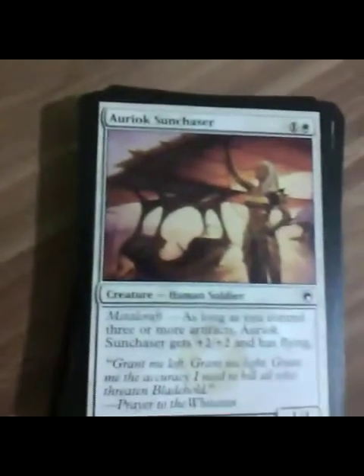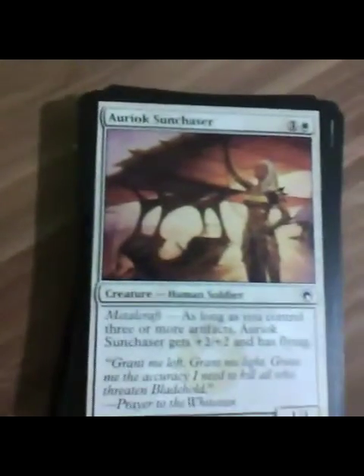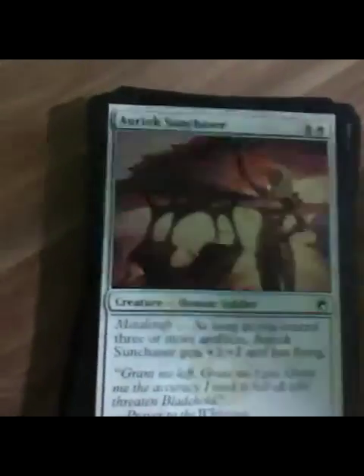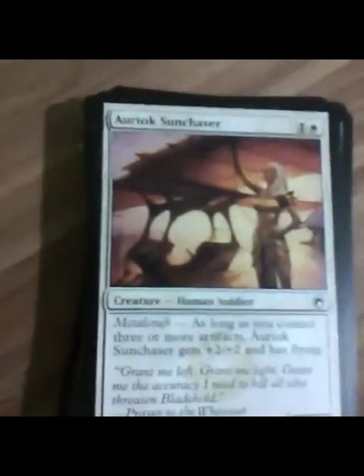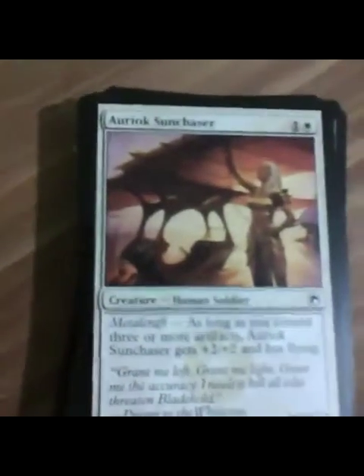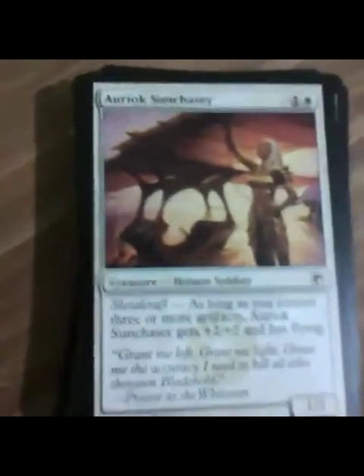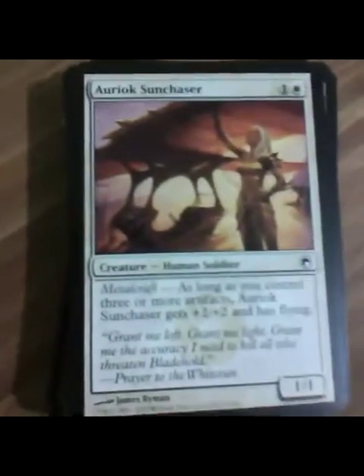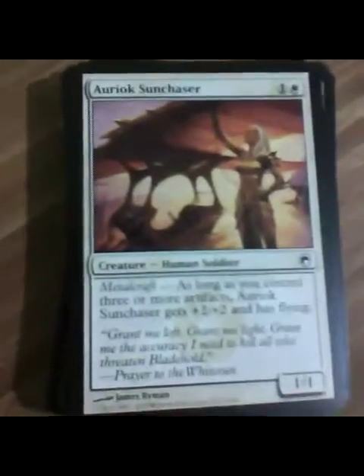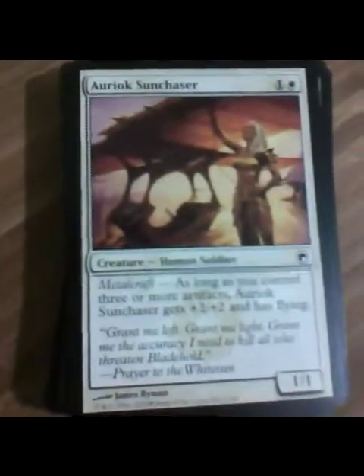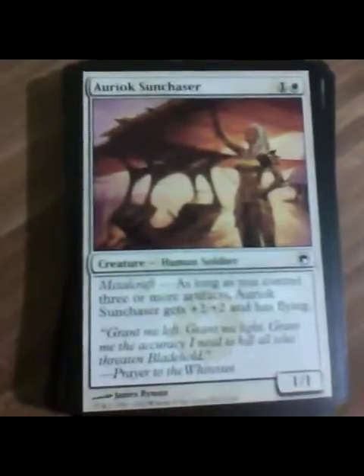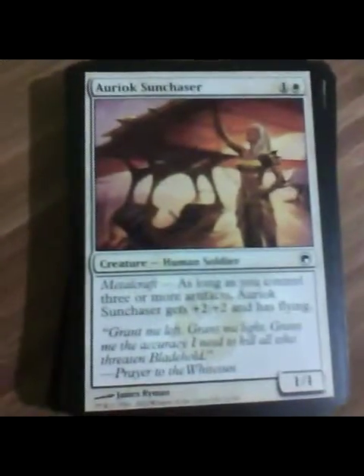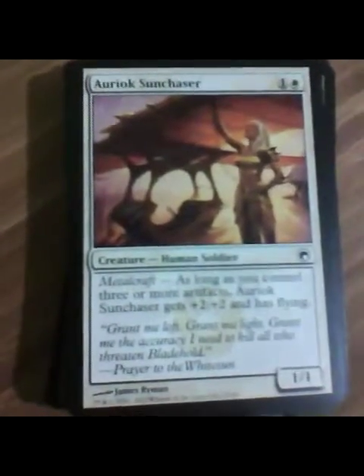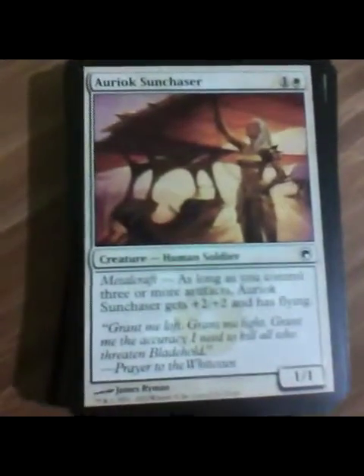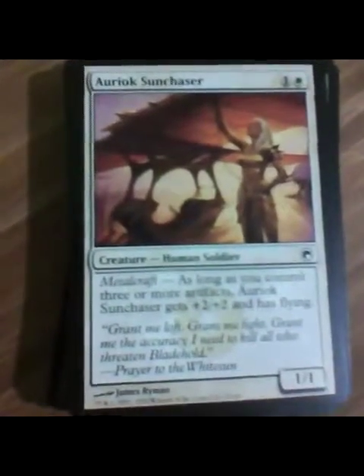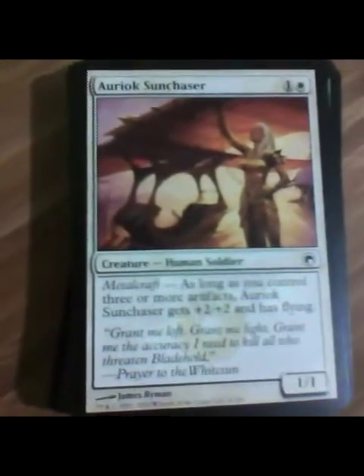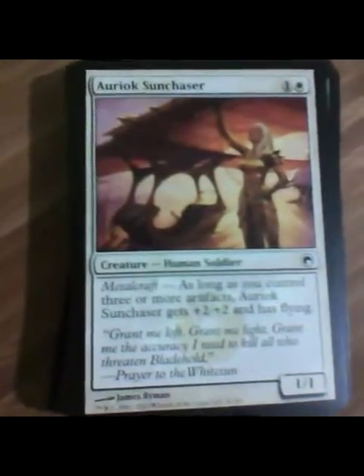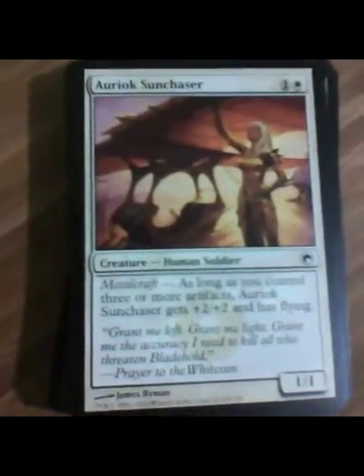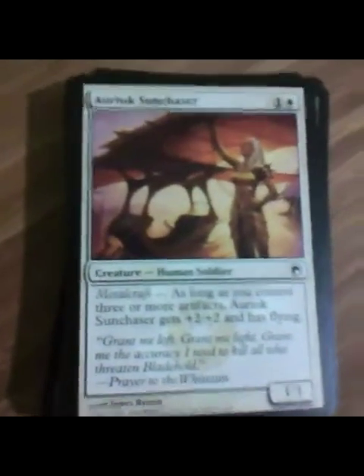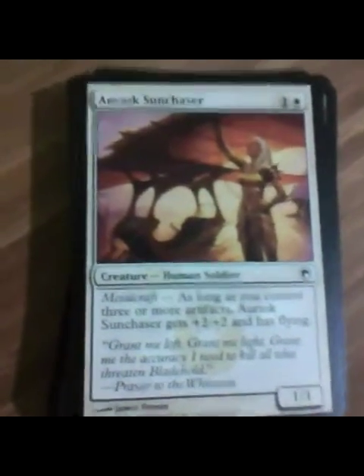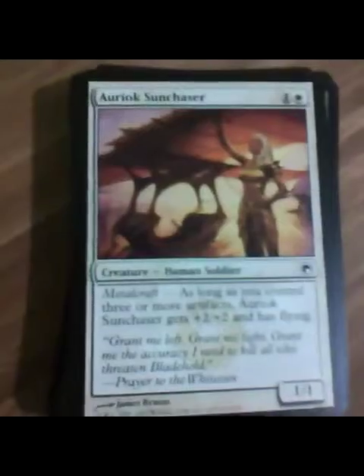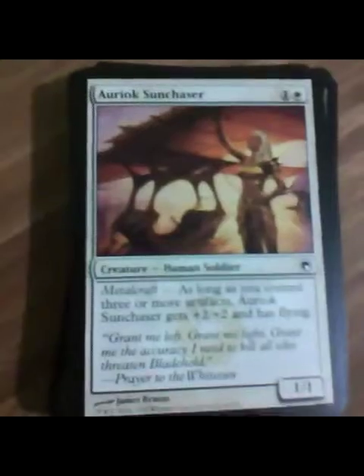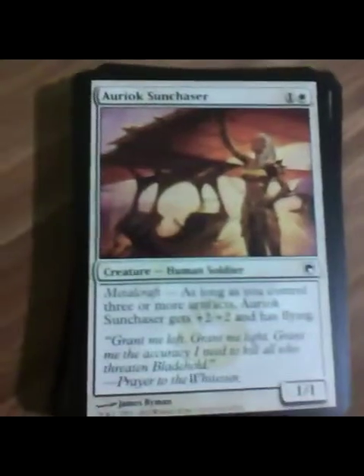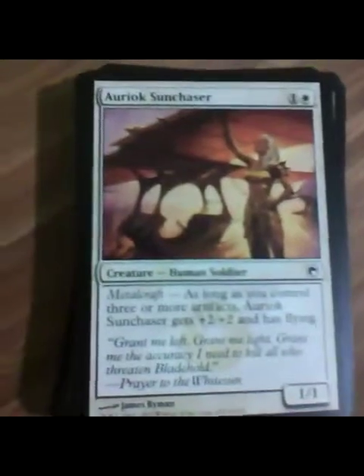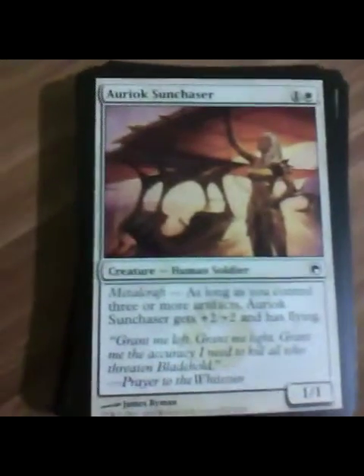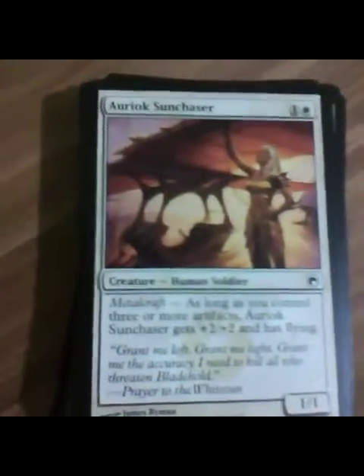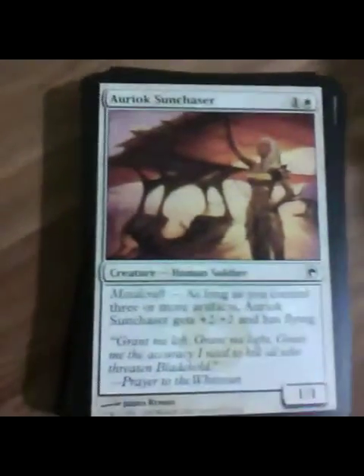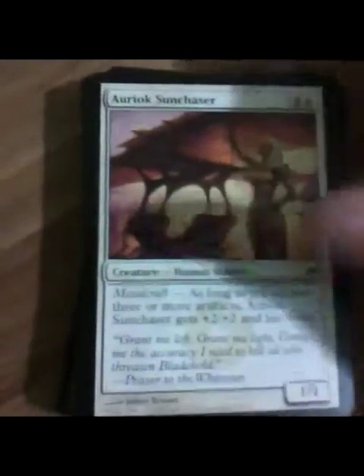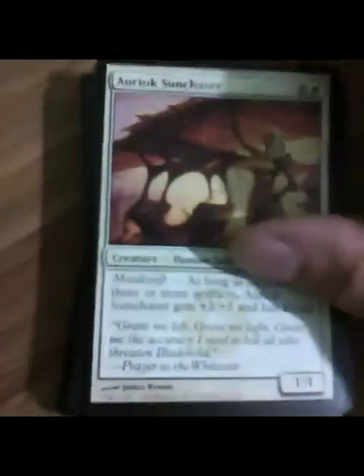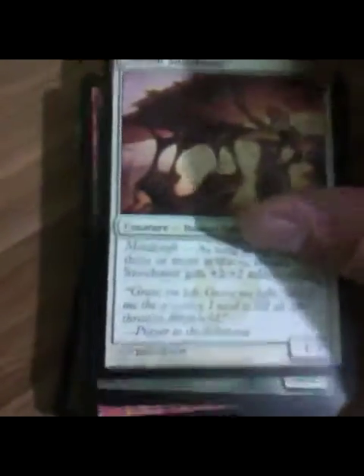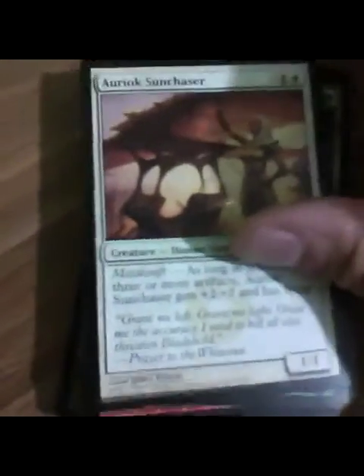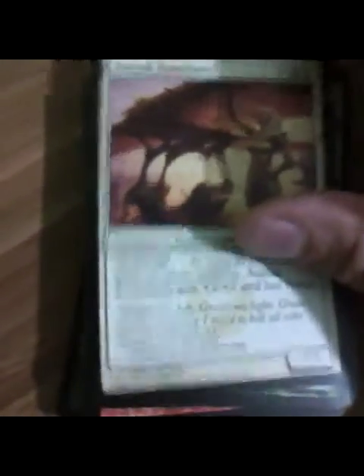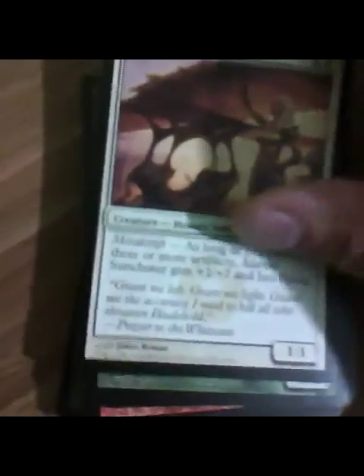RAX Sun Chaser. You get a 3/3 flyer if you meet Metalcraft for two mana. That's pretty darn good.